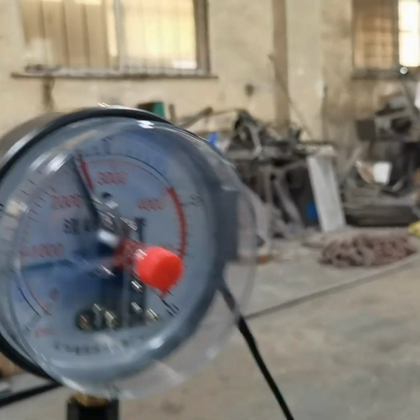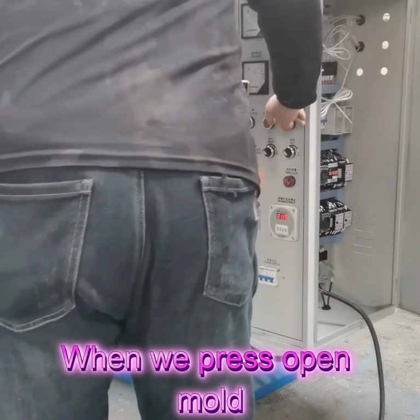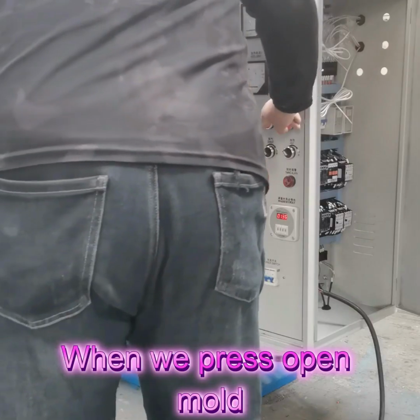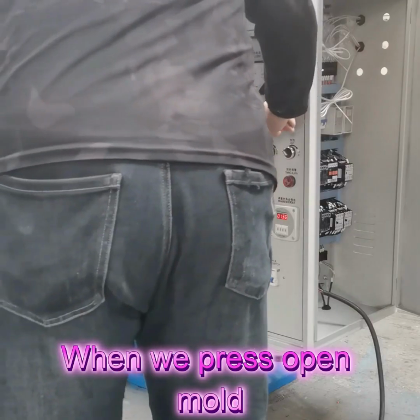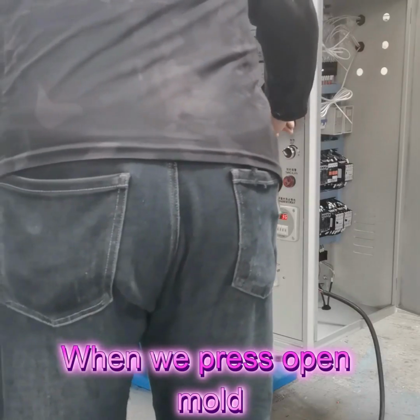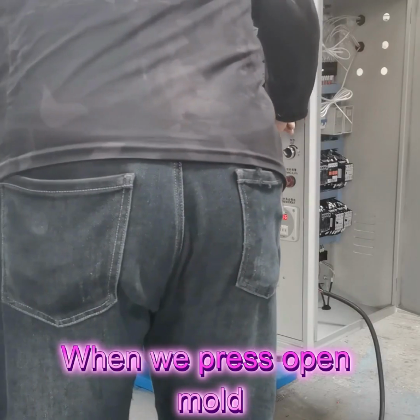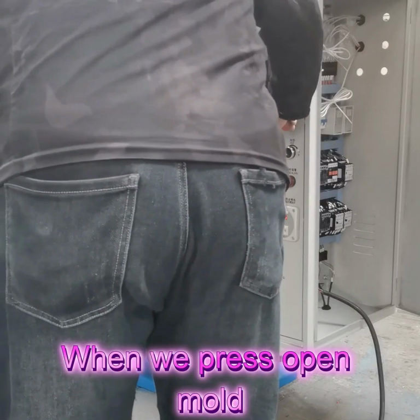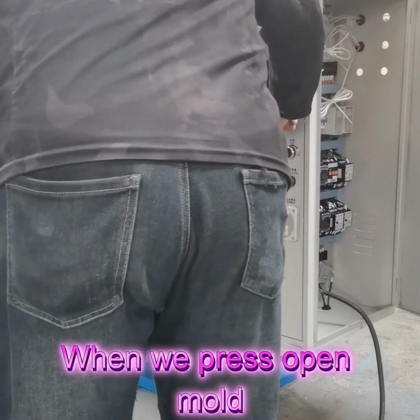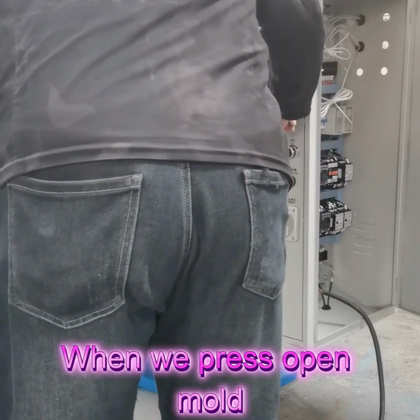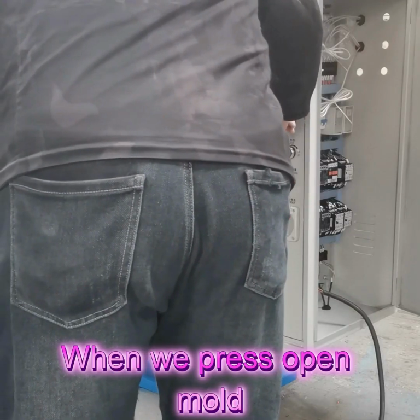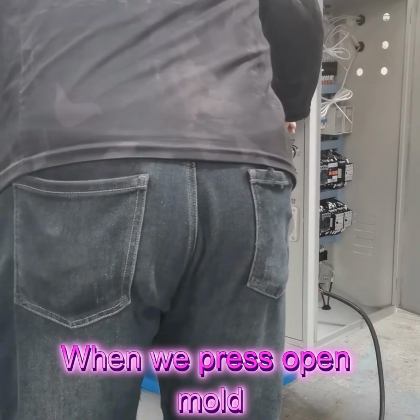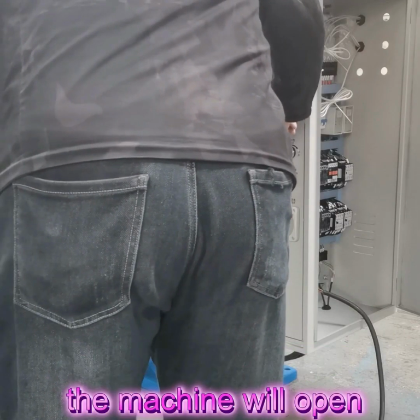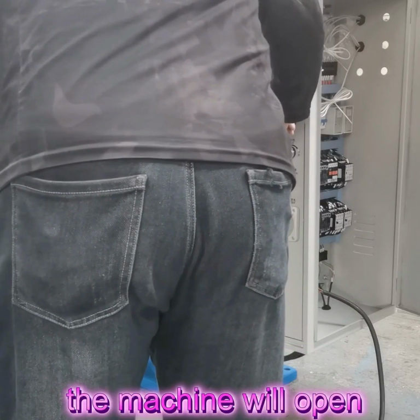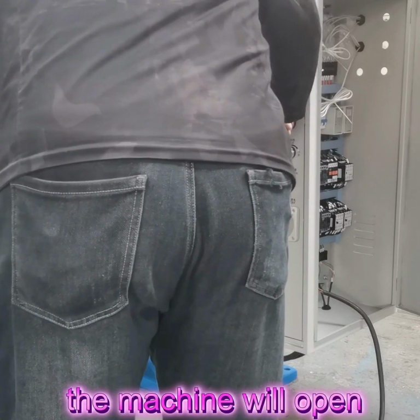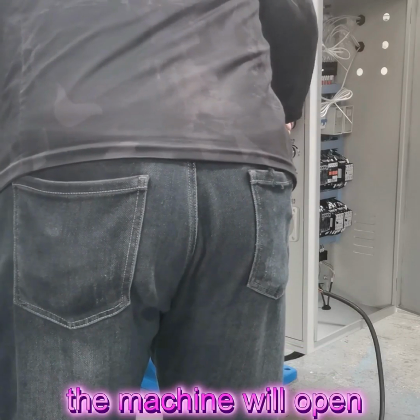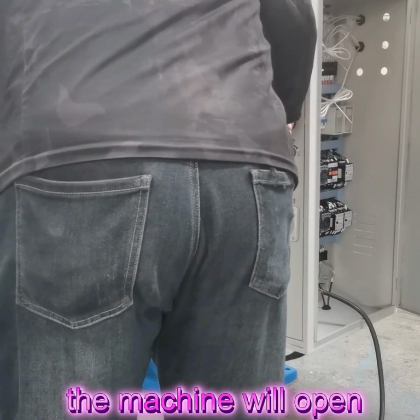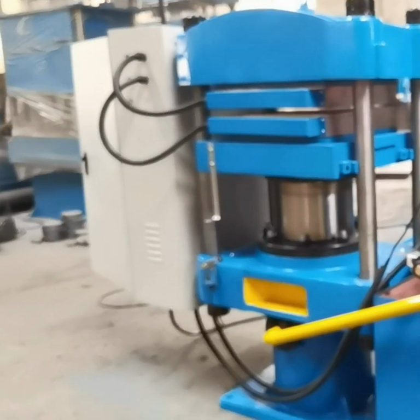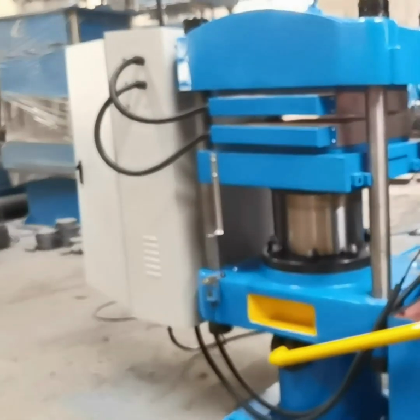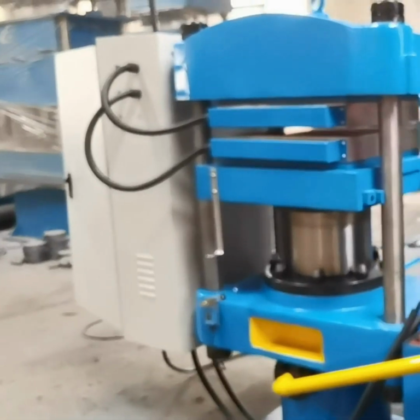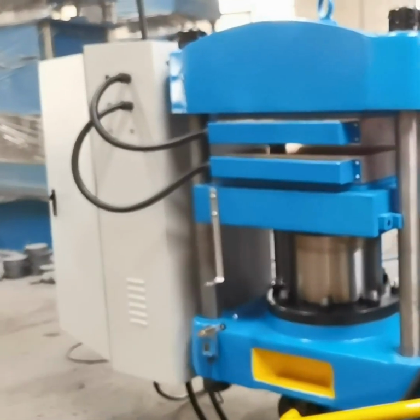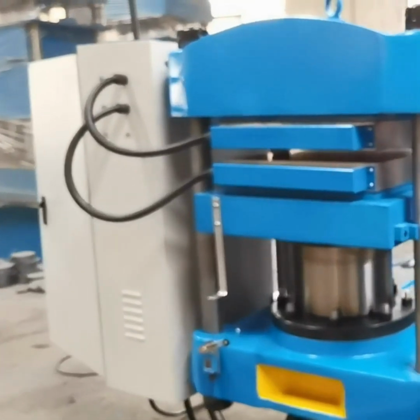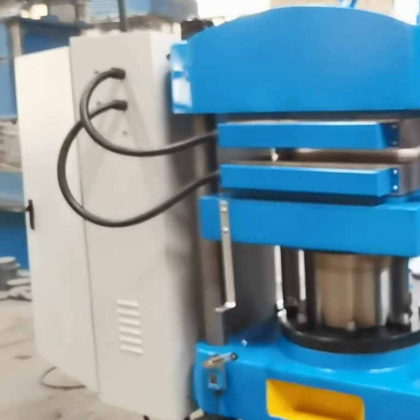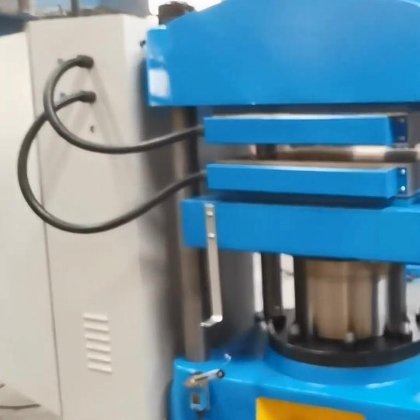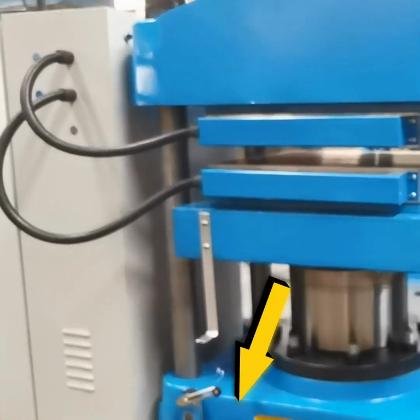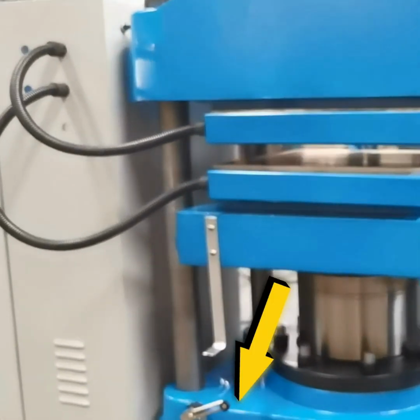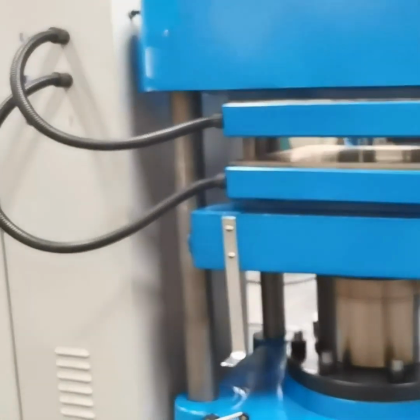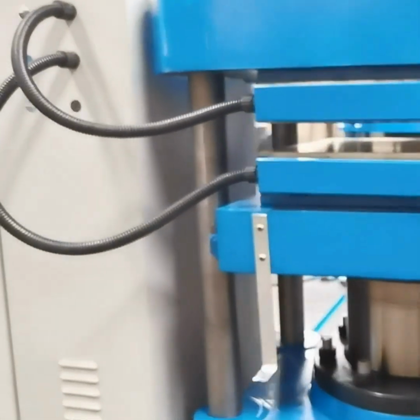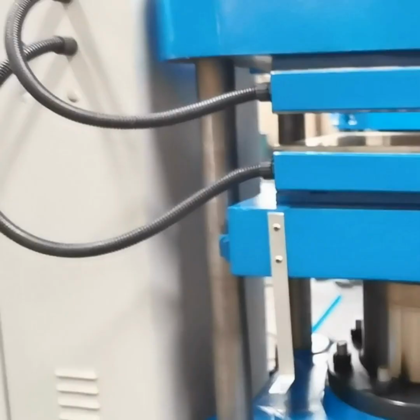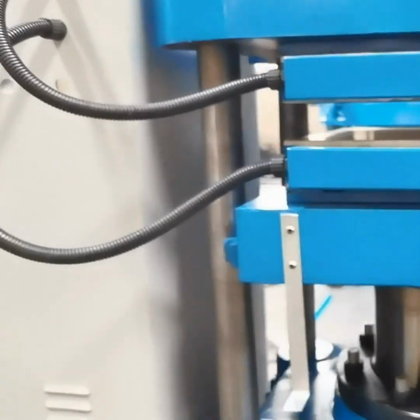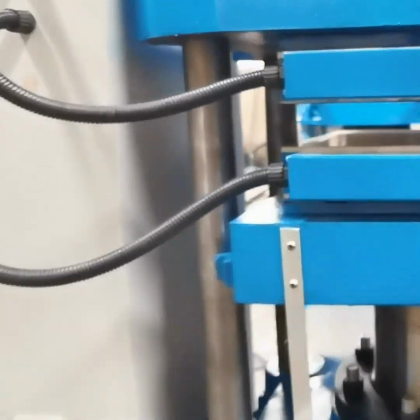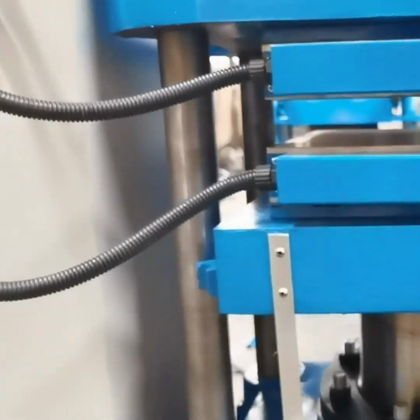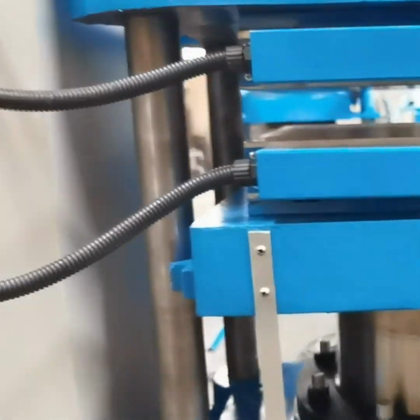When we press open mode, the machine will open. When it touches here, the machine stops.